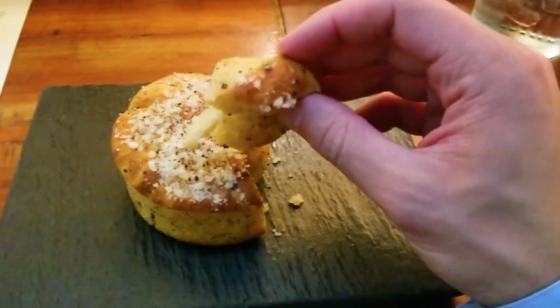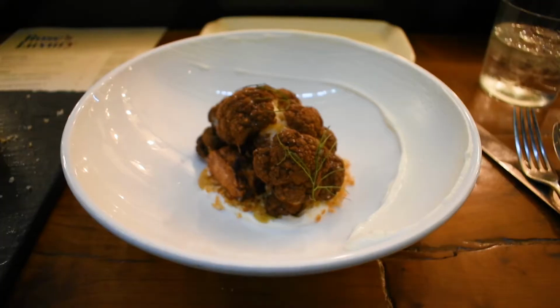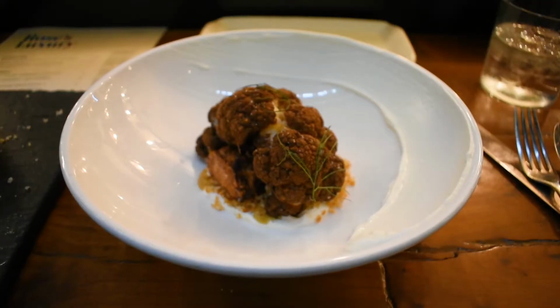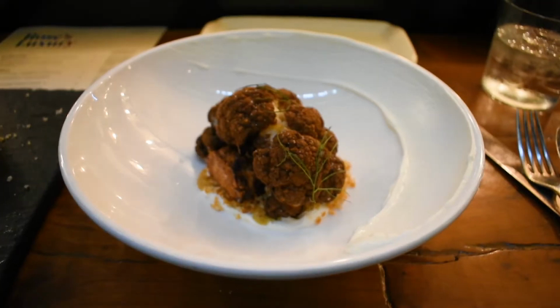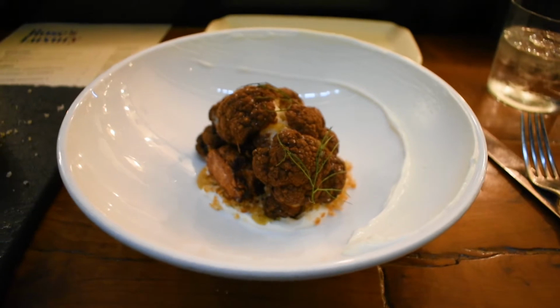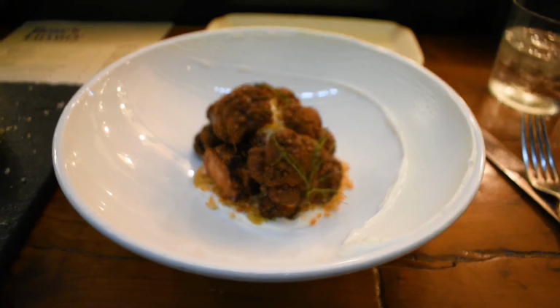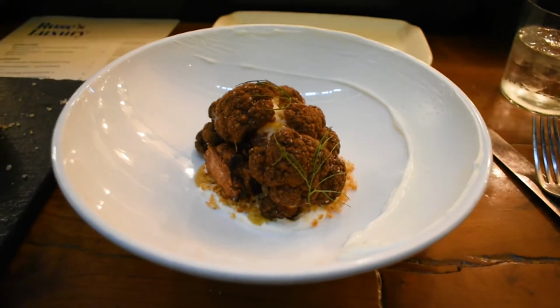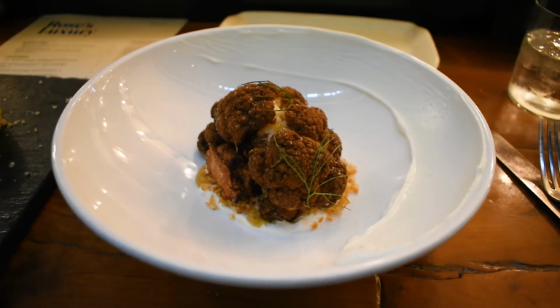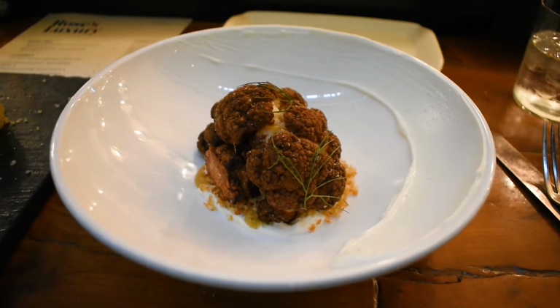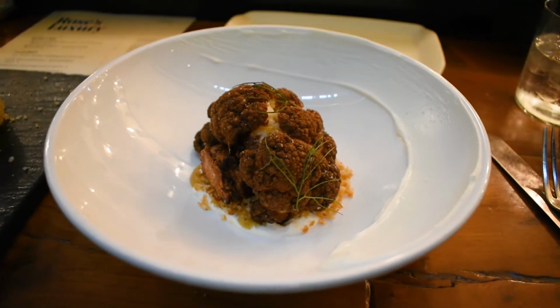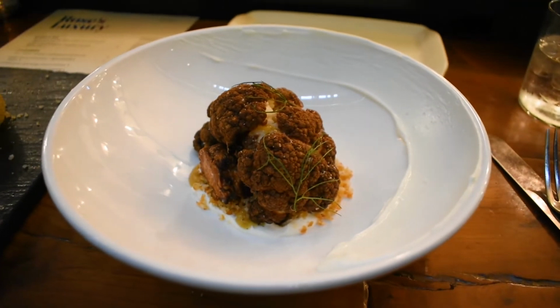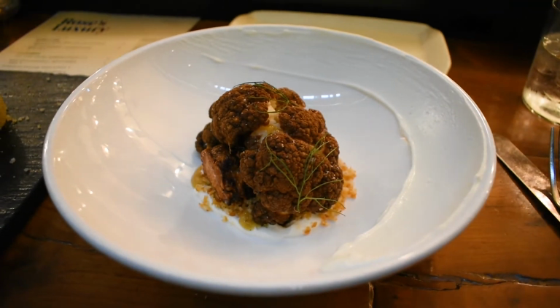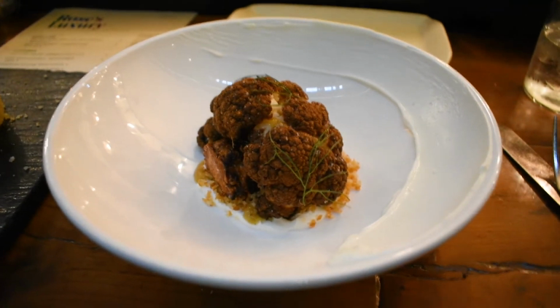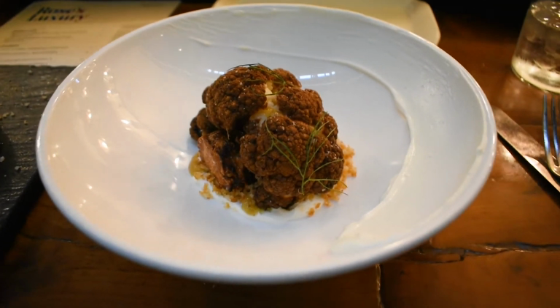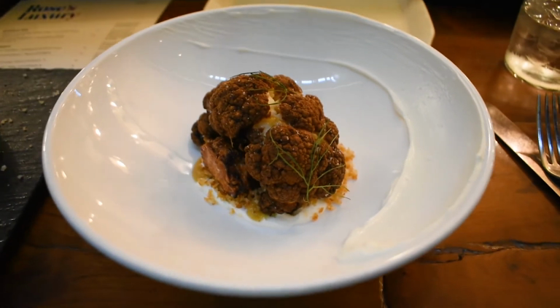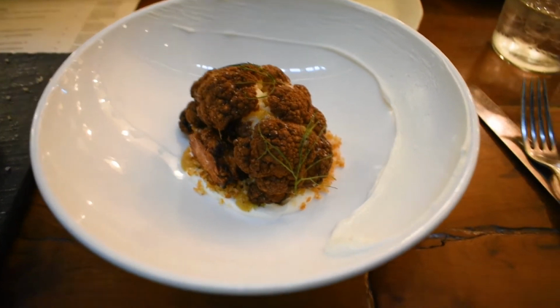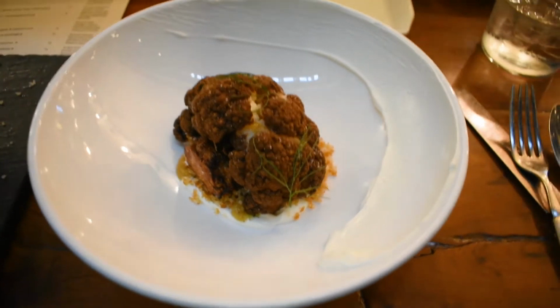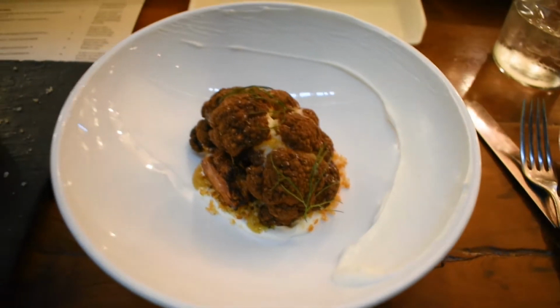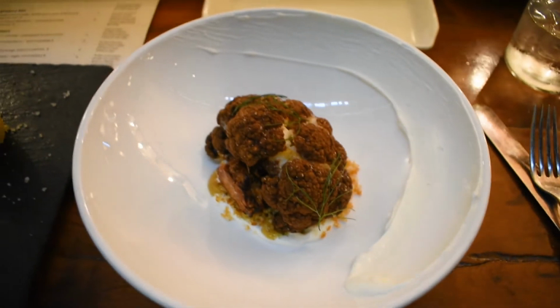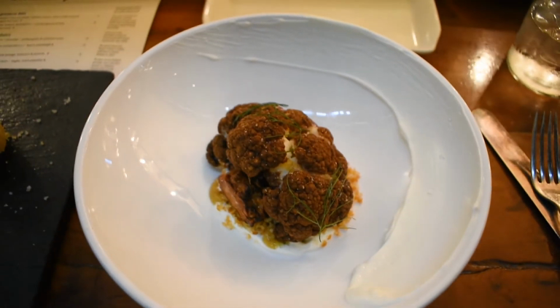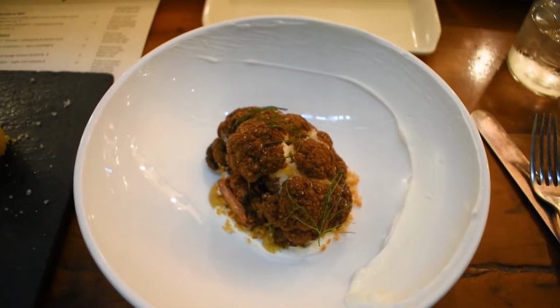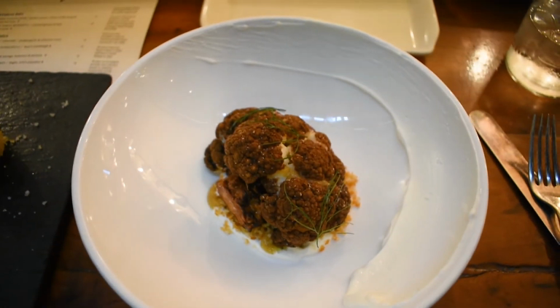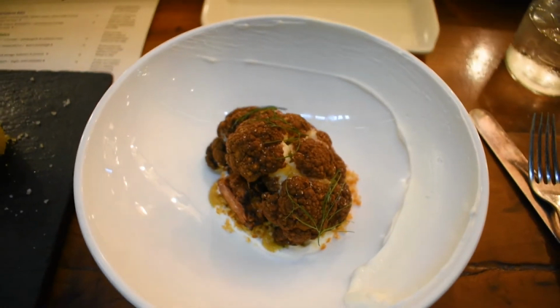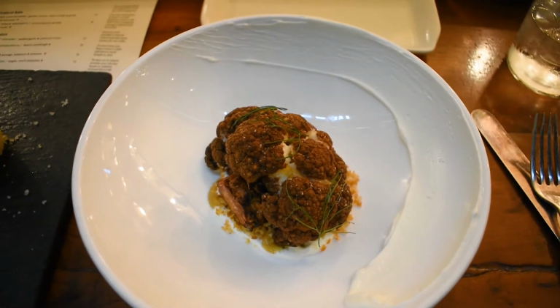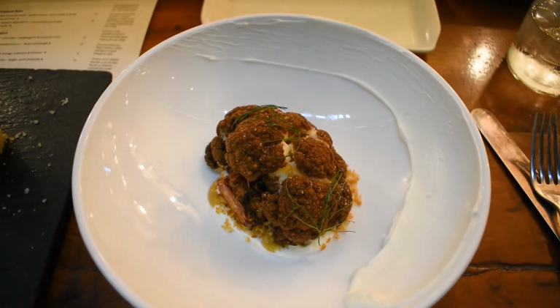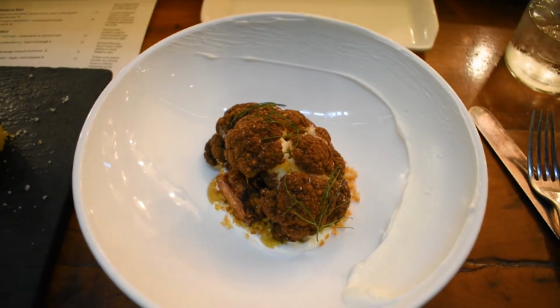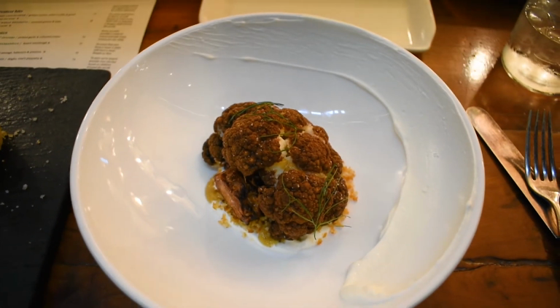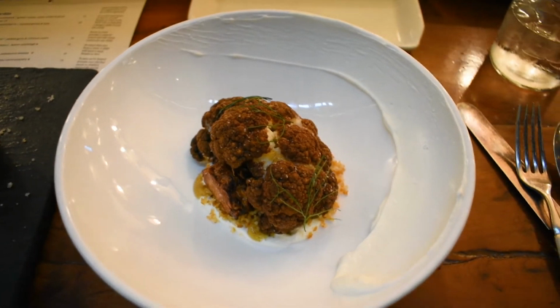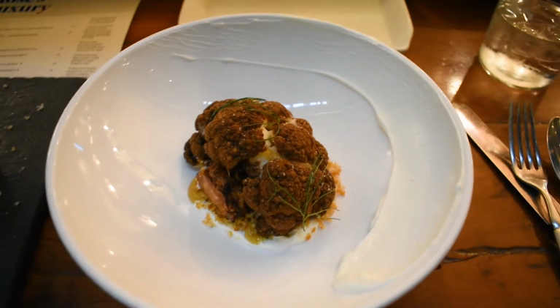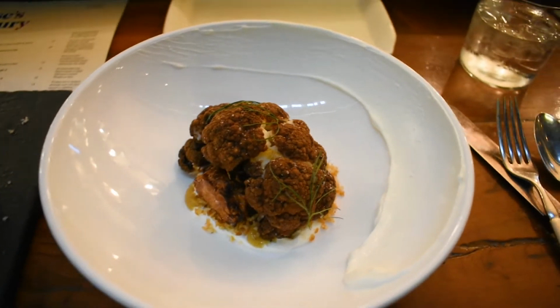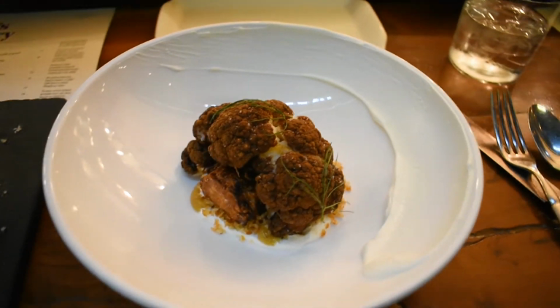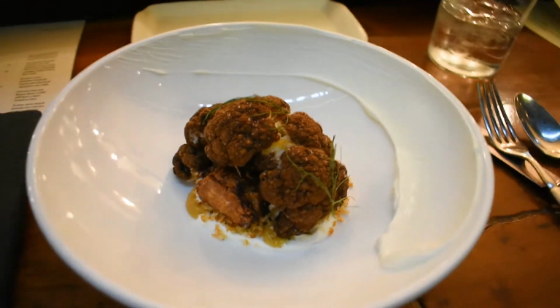My first course was the crispy cauliflower with golden raisins, white truffles, and Greek yogurt. It was a great start to the meal.